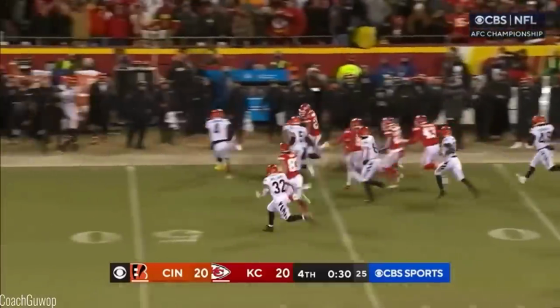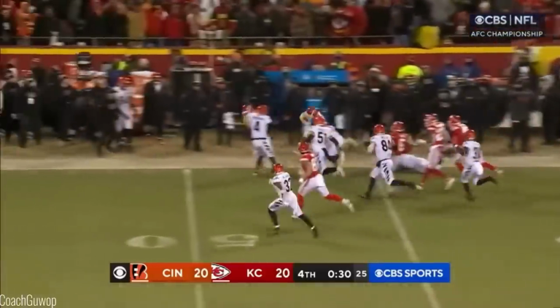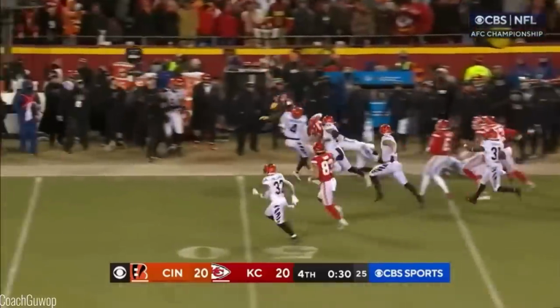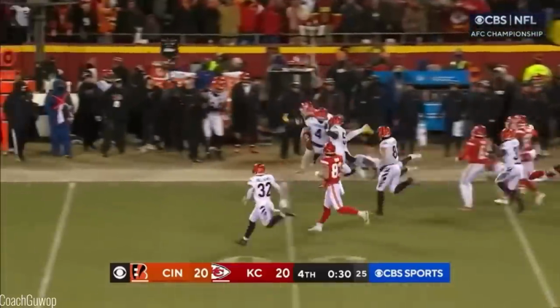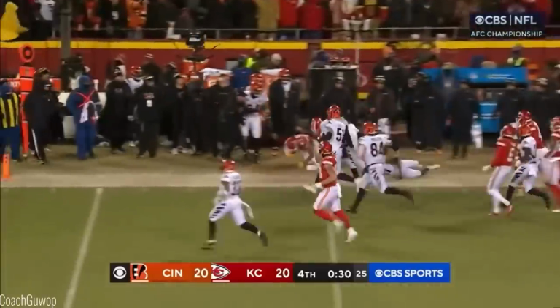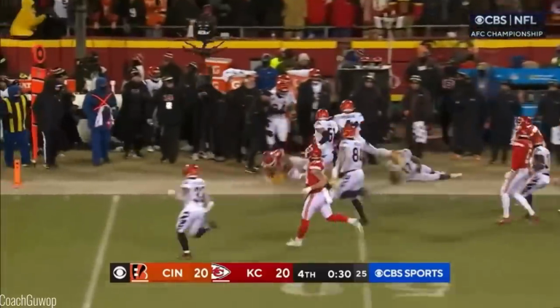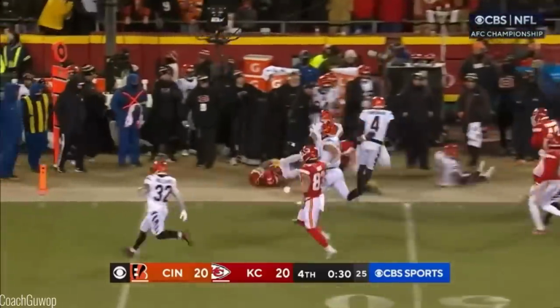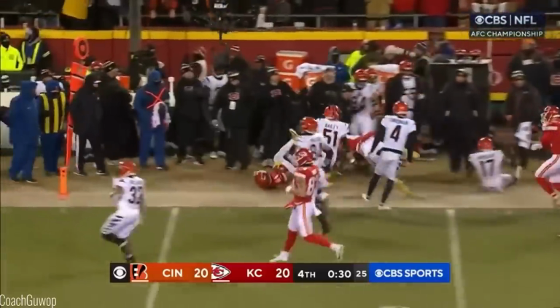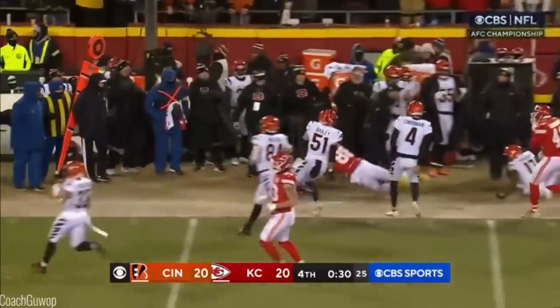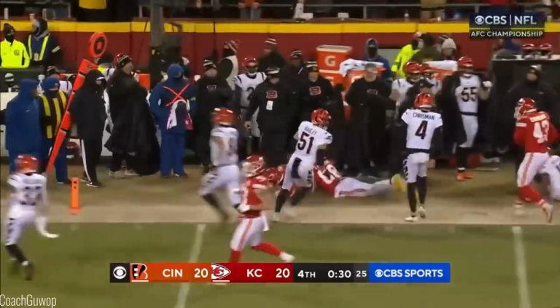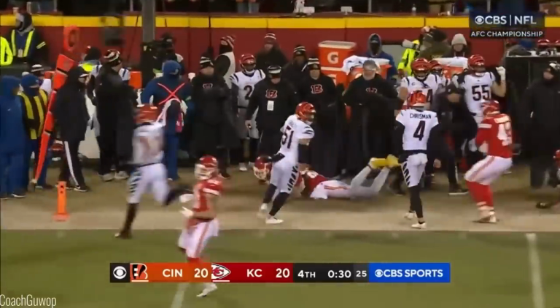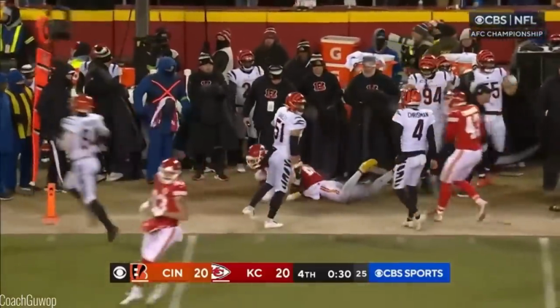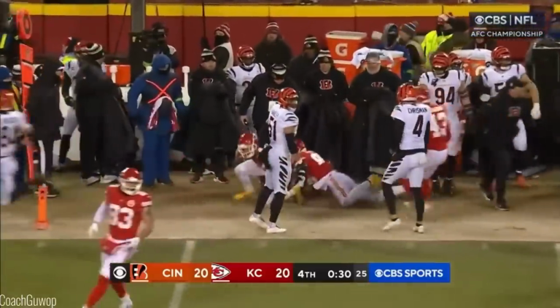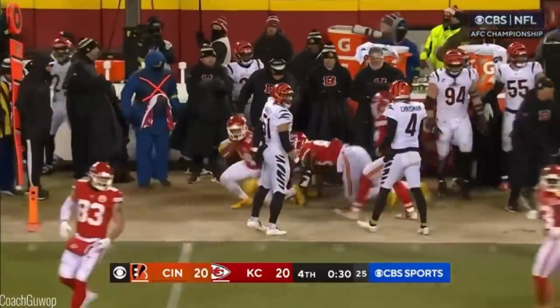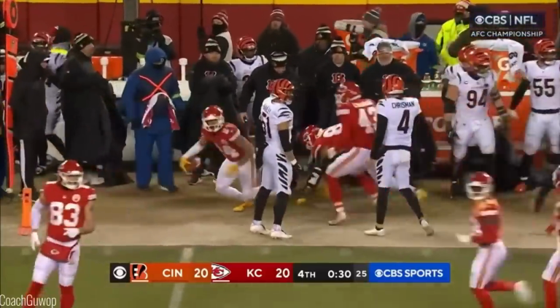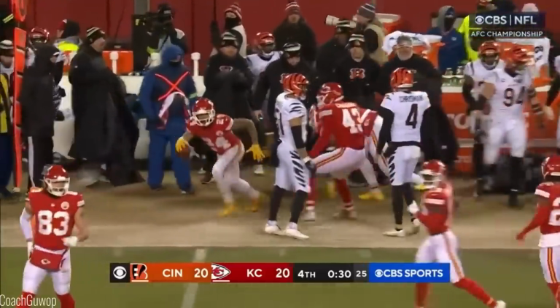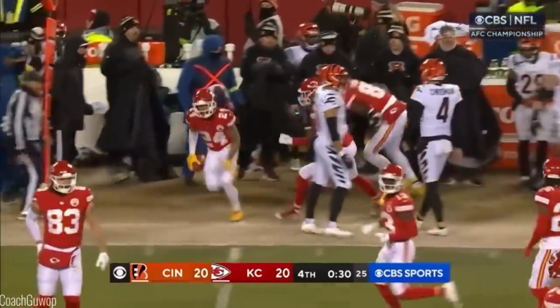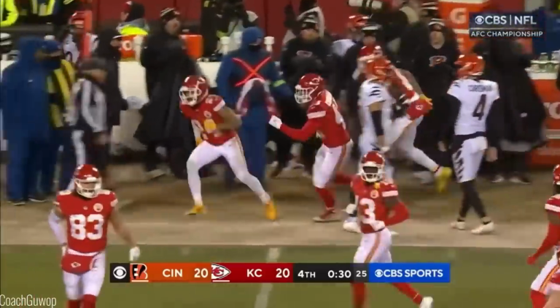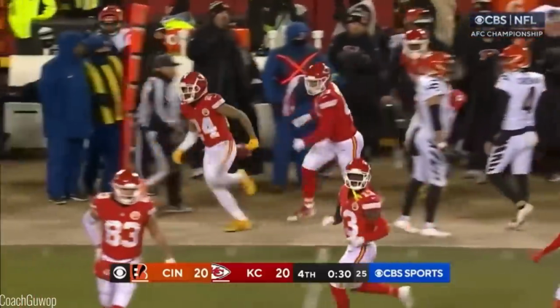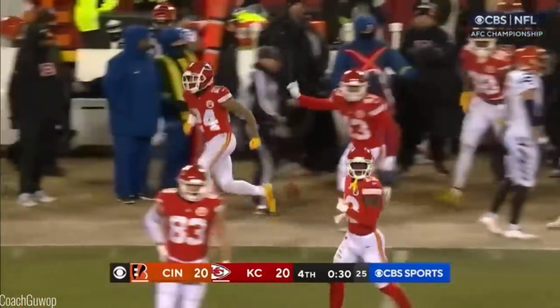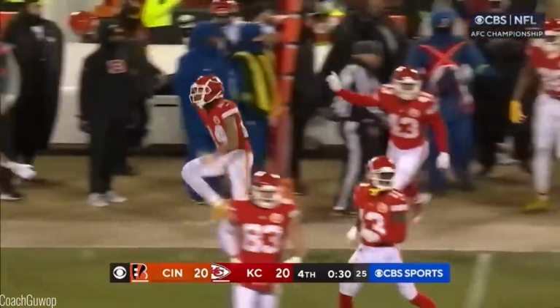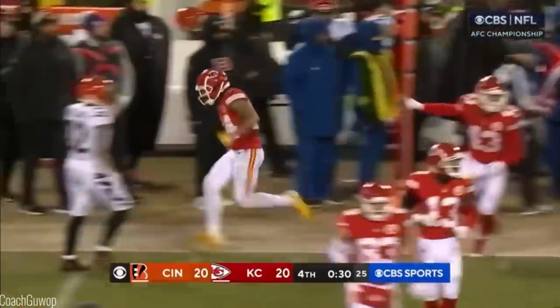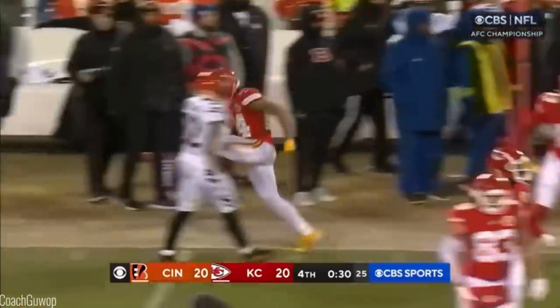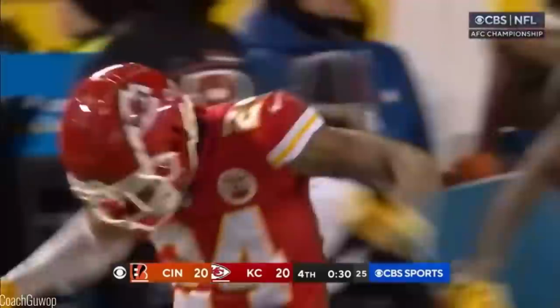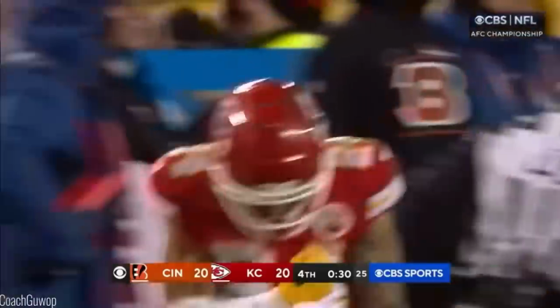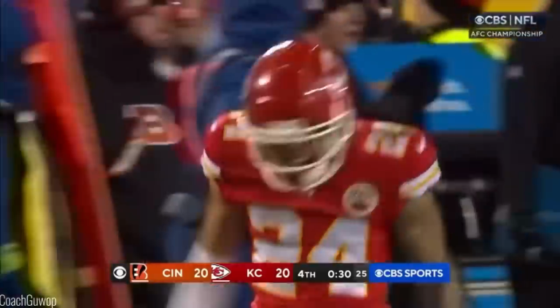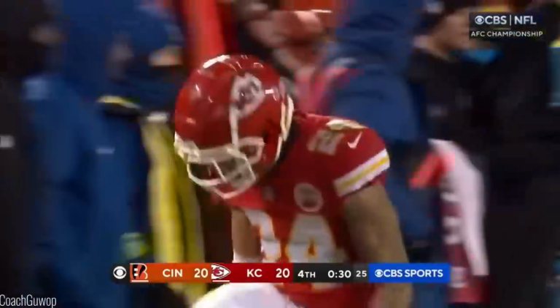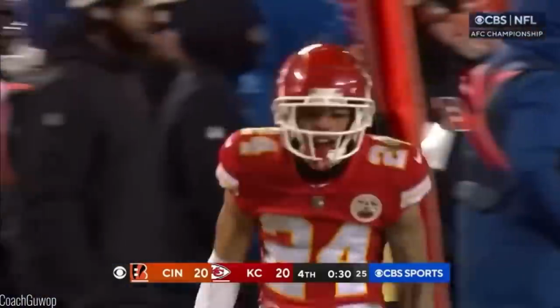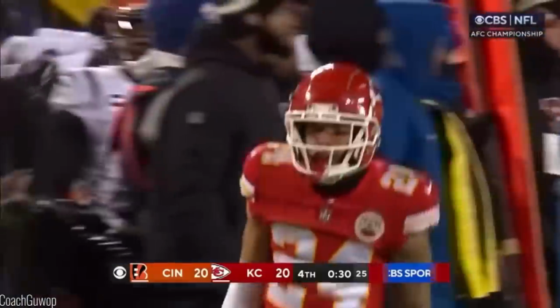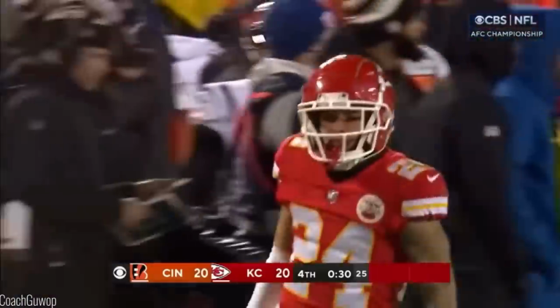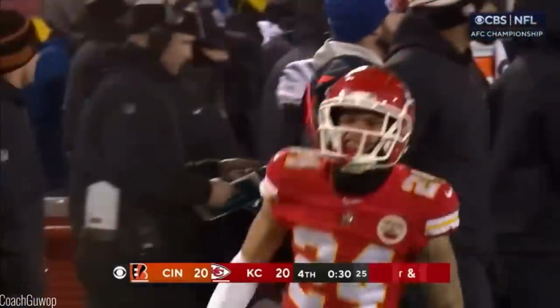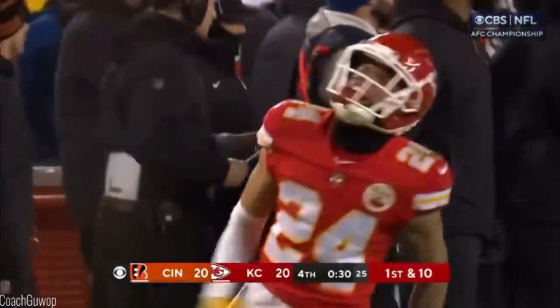That's Sky Moore near the 50. One of these guys has to step up.